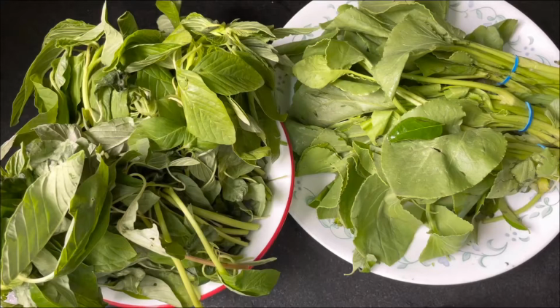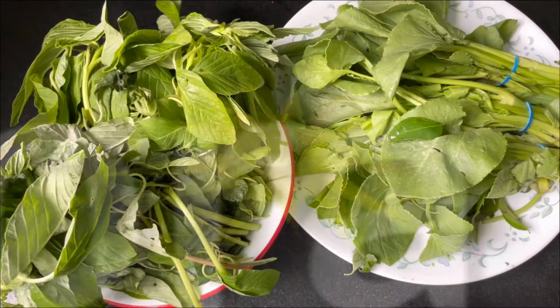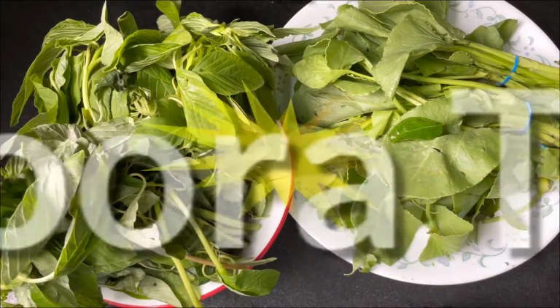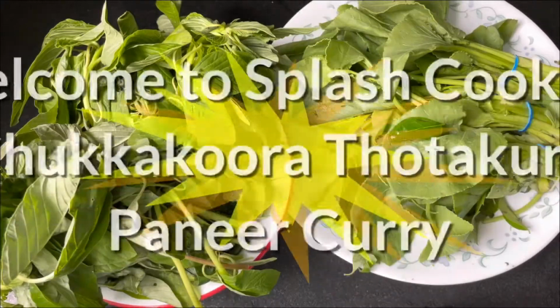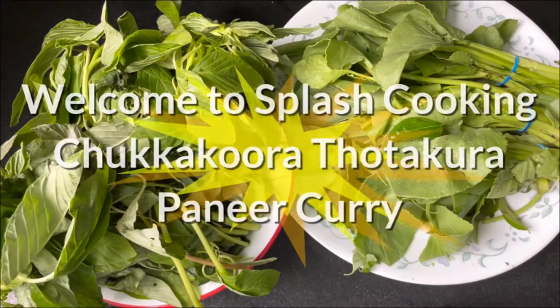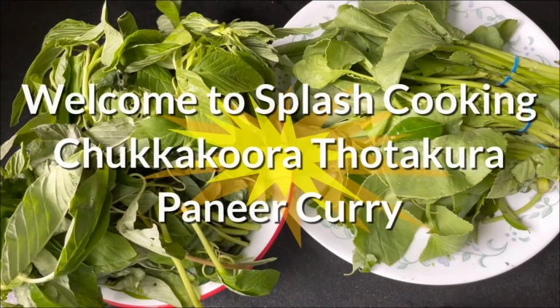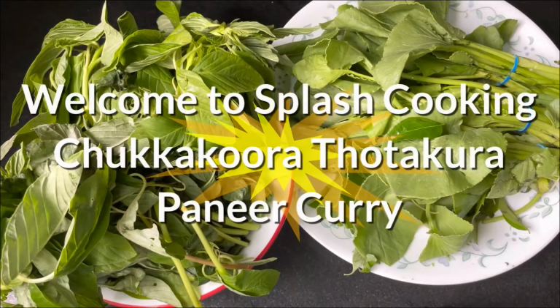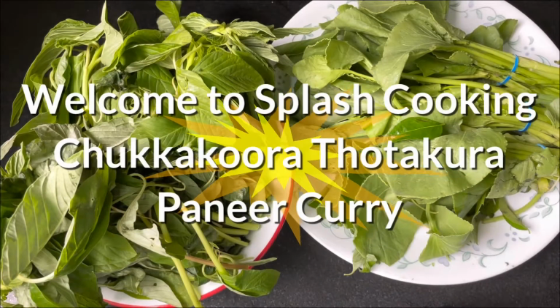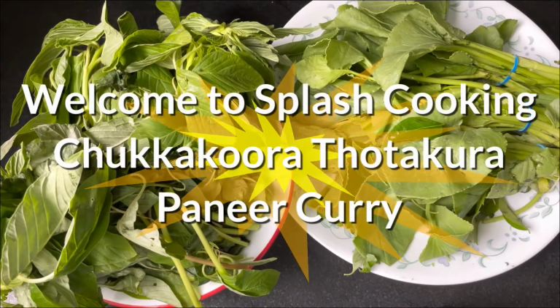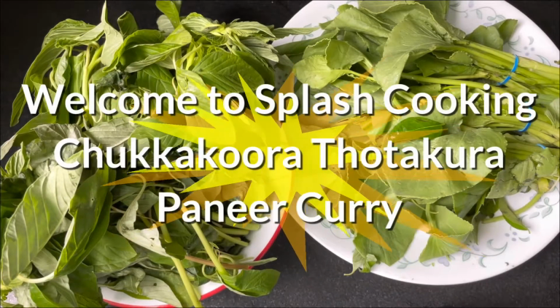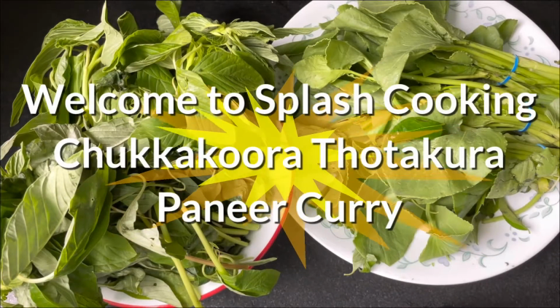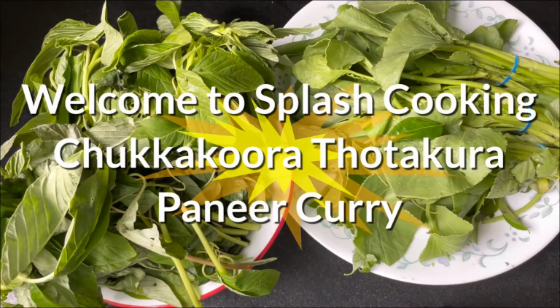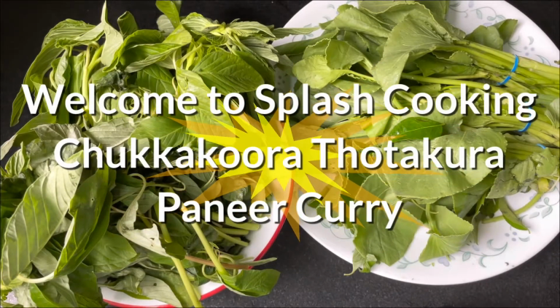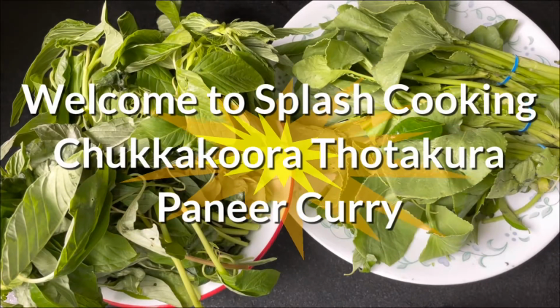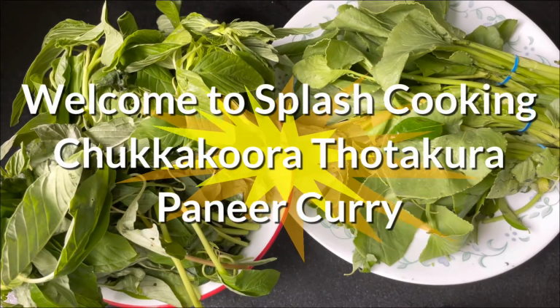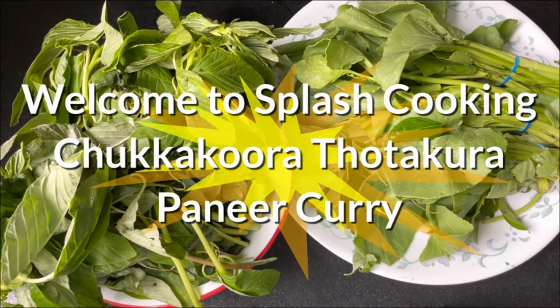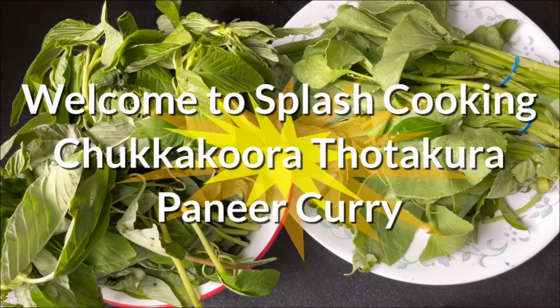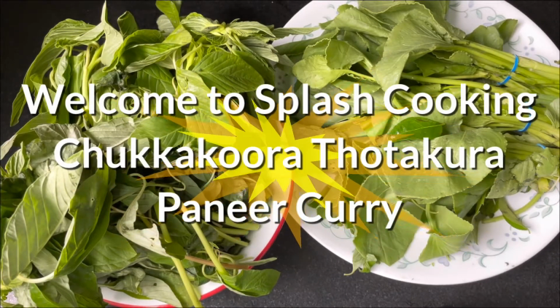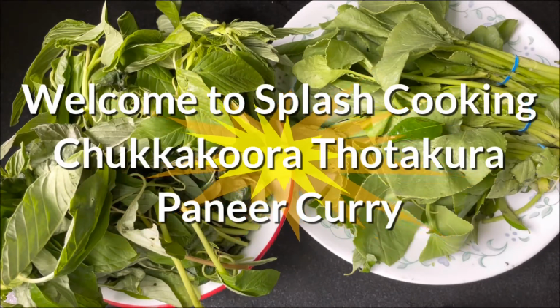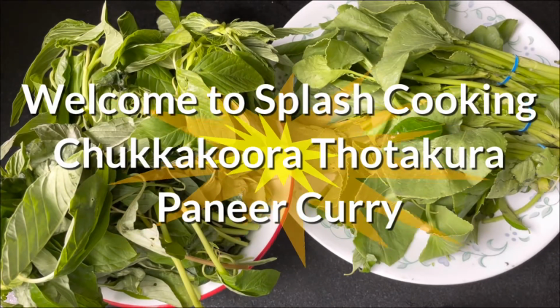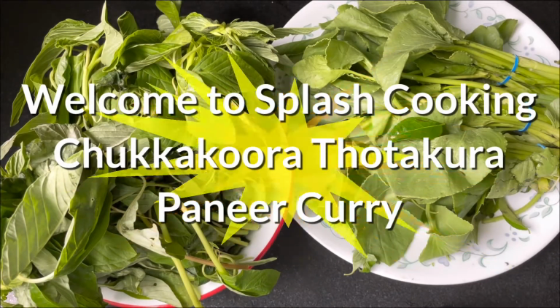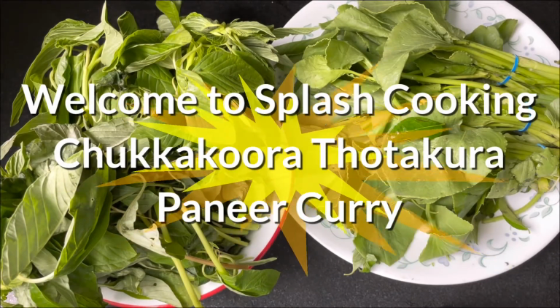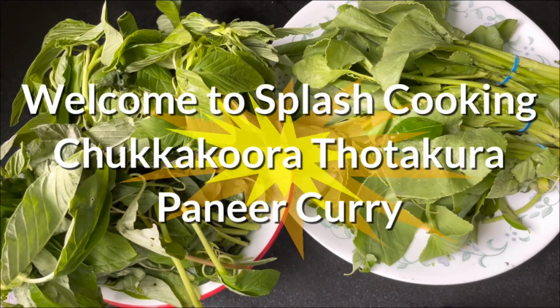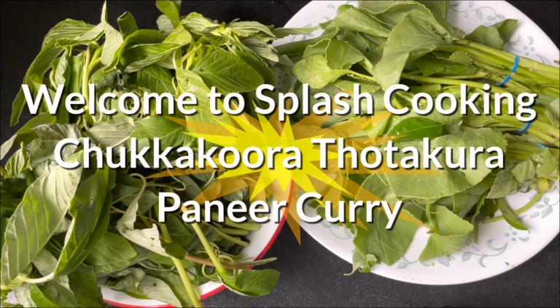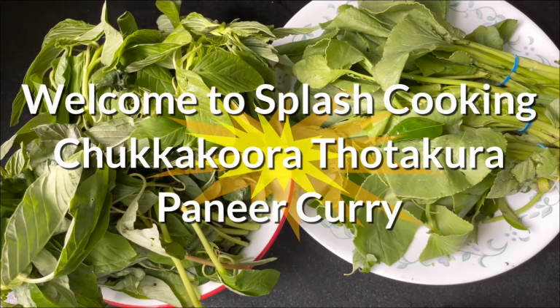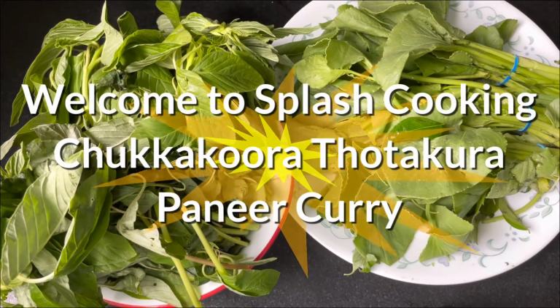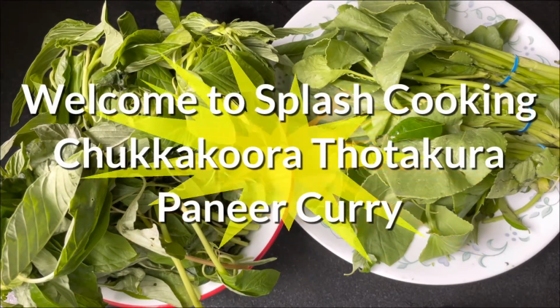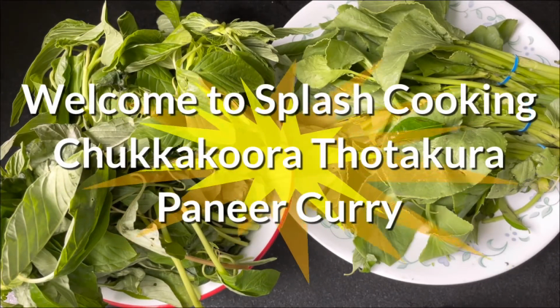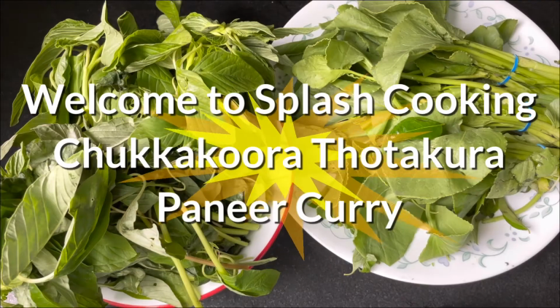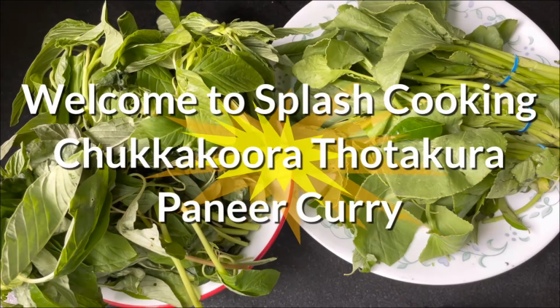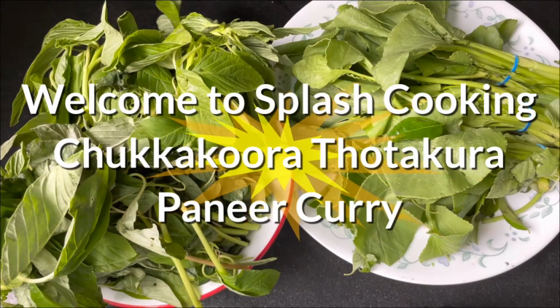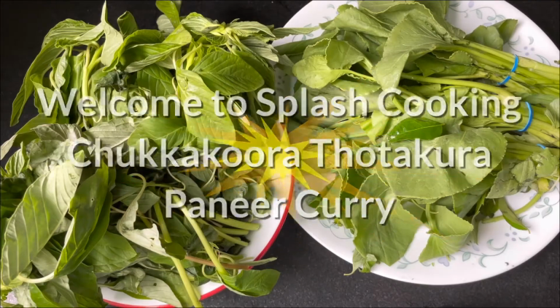Hello viewers, welcome to Splash Cooking. Today I'll be making Chukkakoora and Thotakura paneer curry.